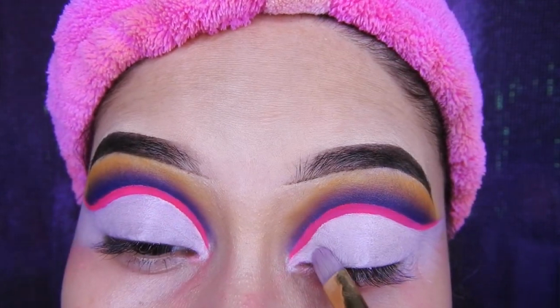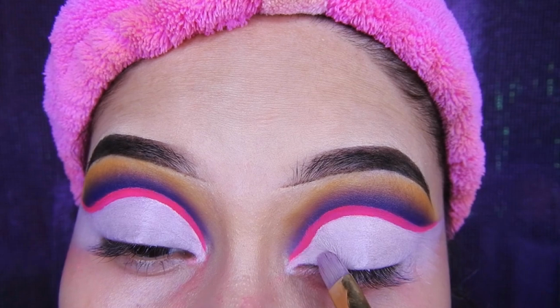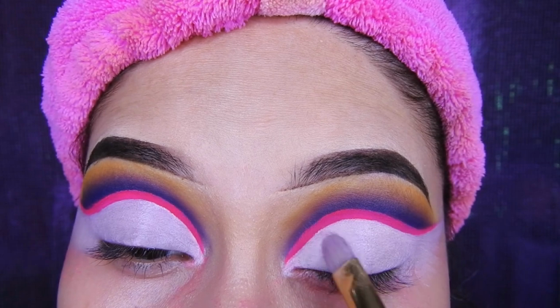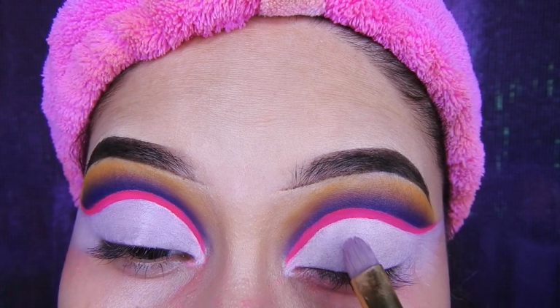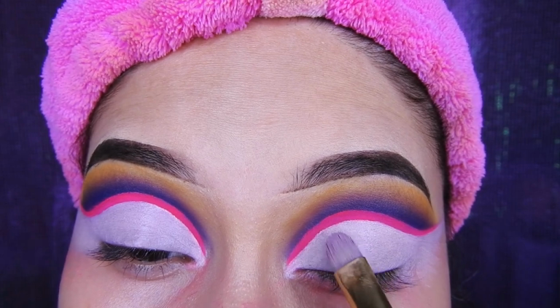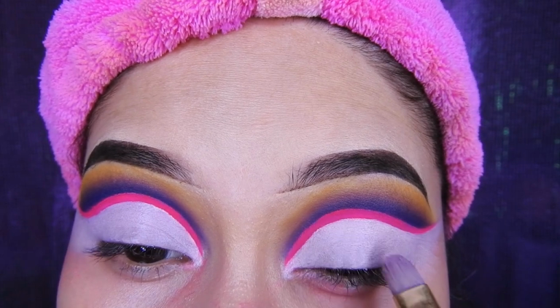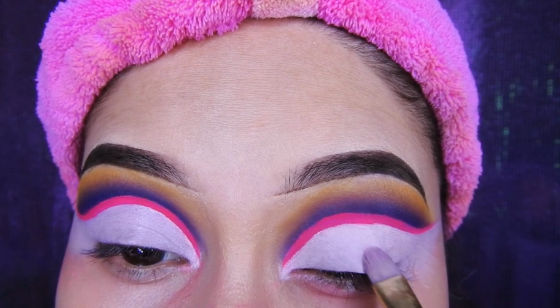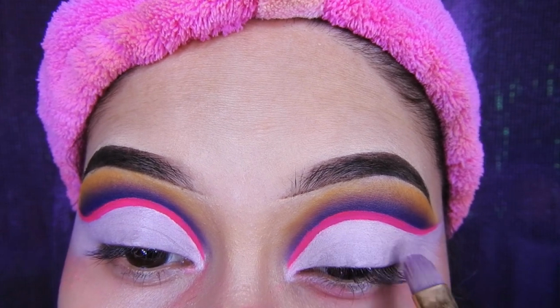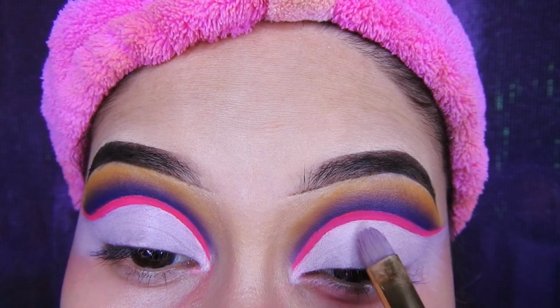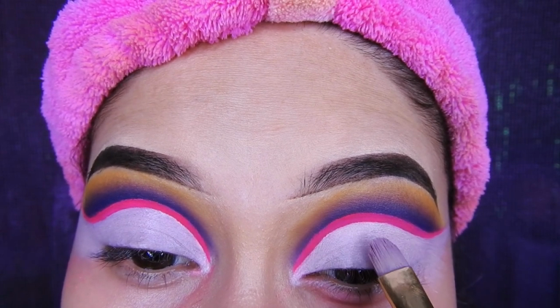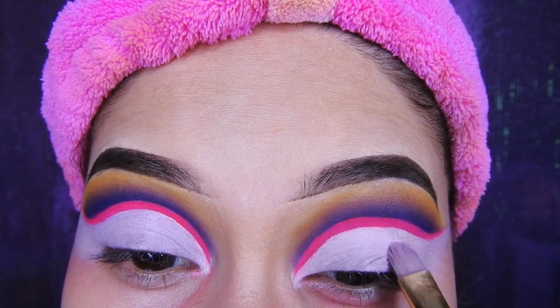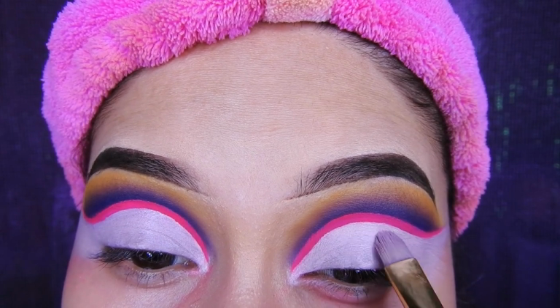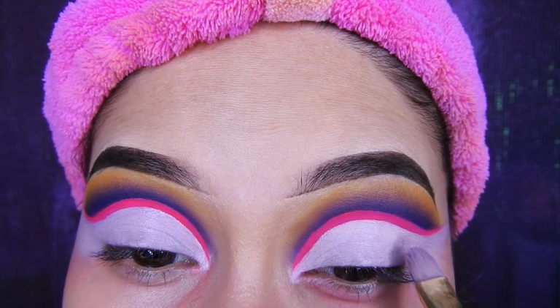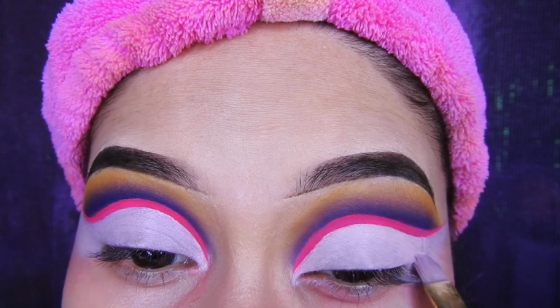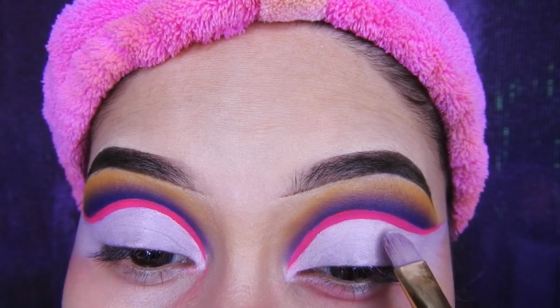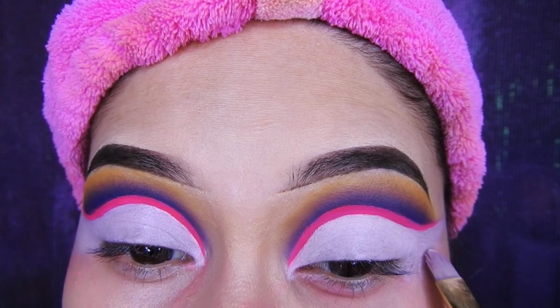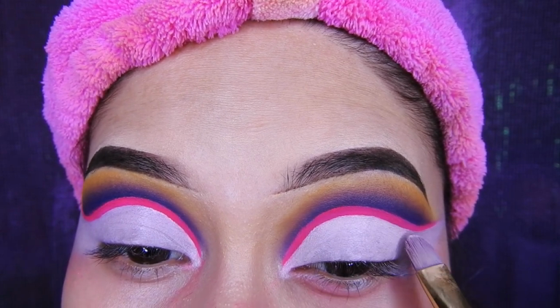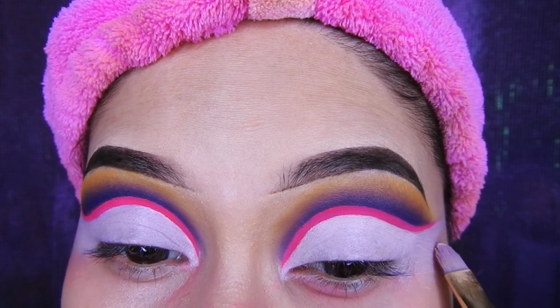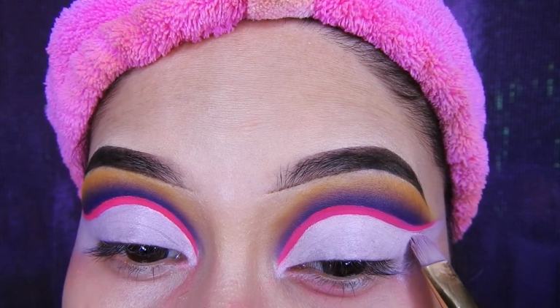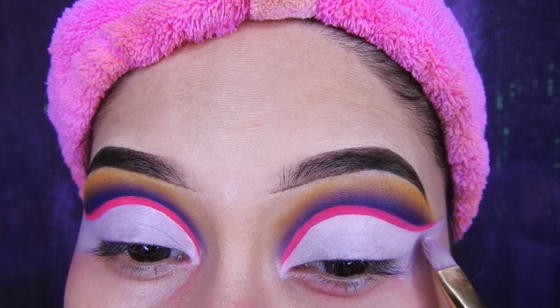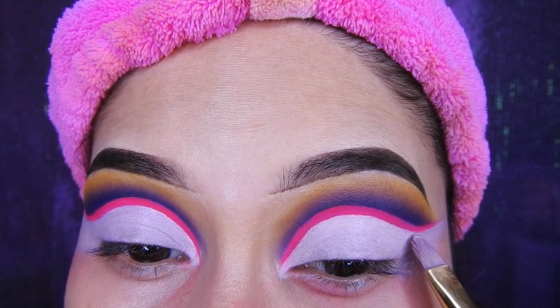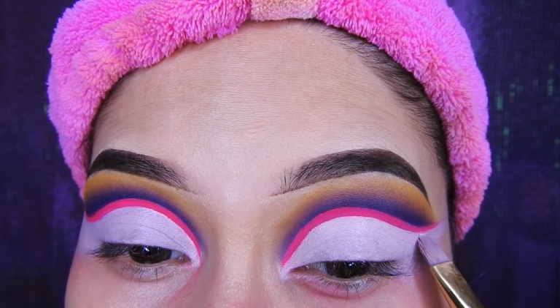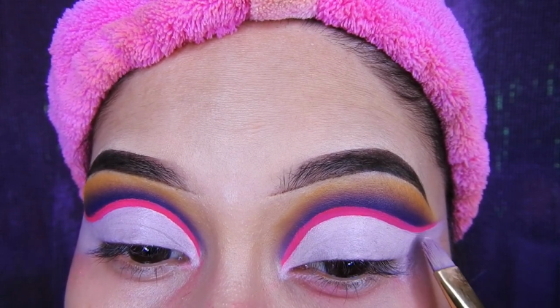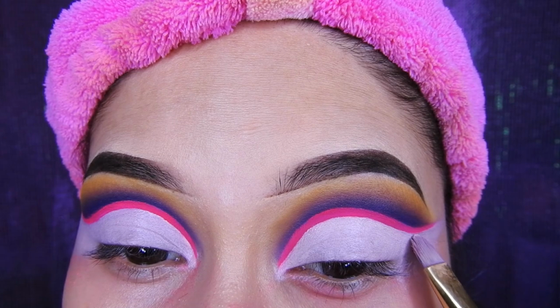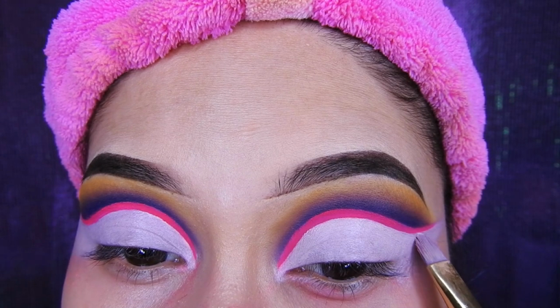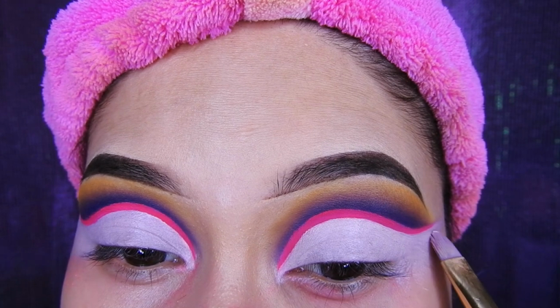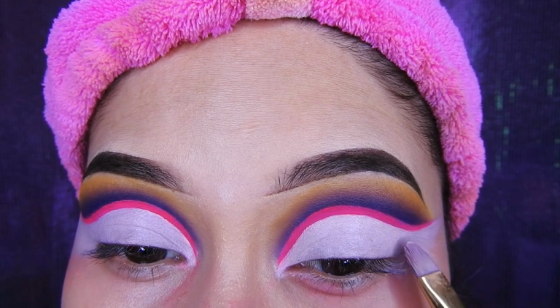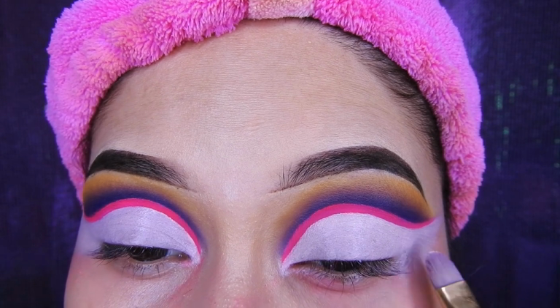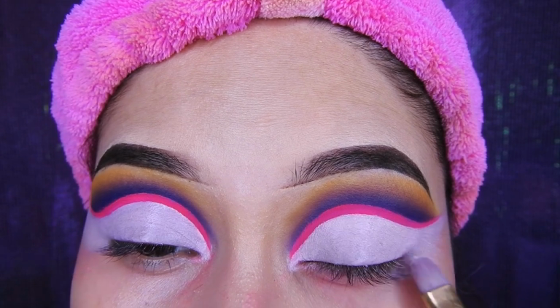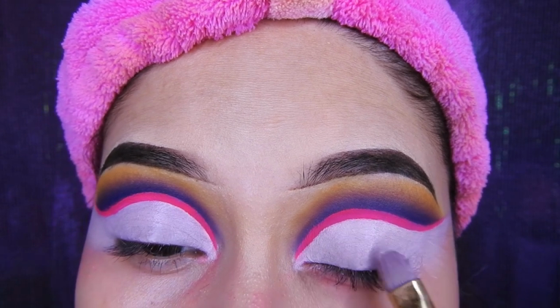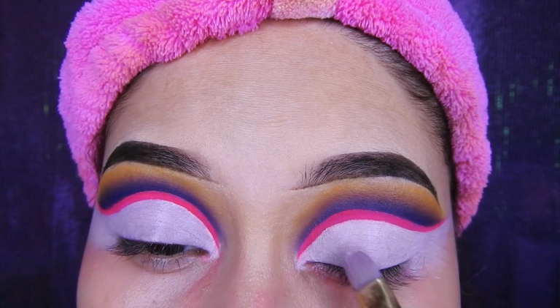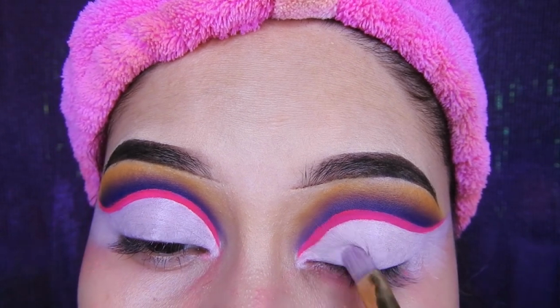Ahora voy a estar limpiando lo que es el corrector en exceso. Tómense su tiempo, poco a poco, hasta que quede súper bien.